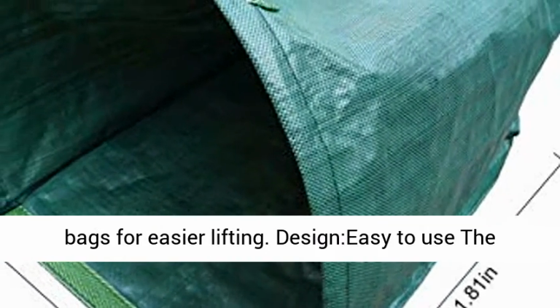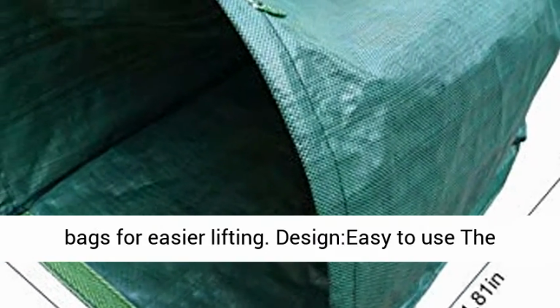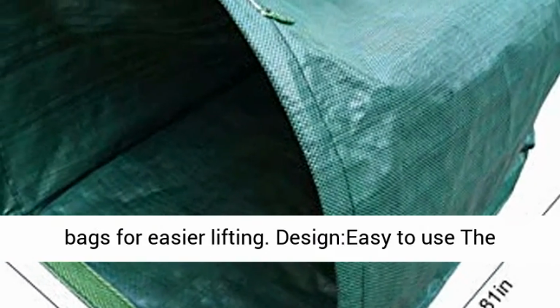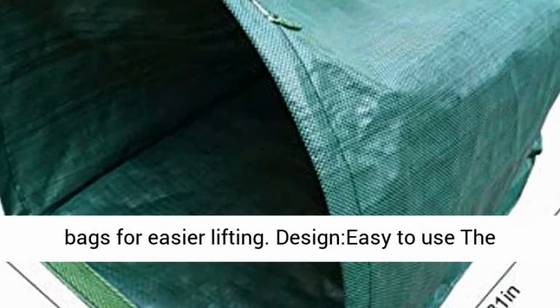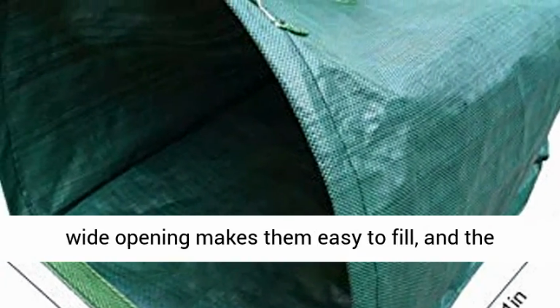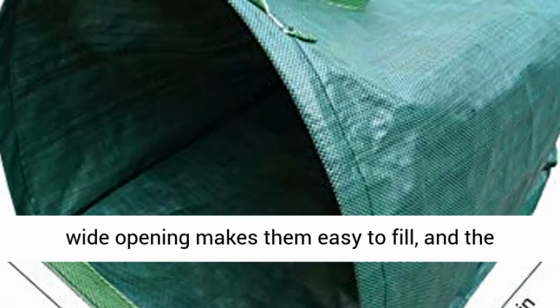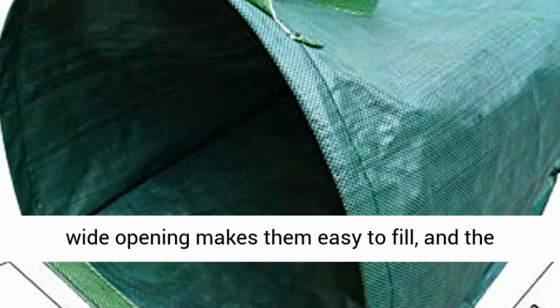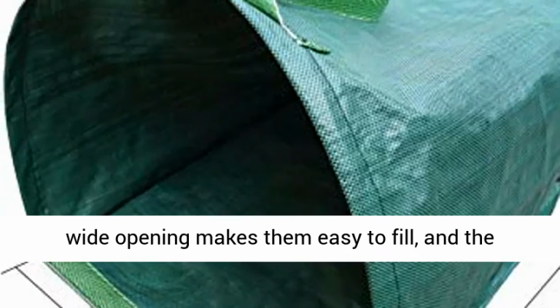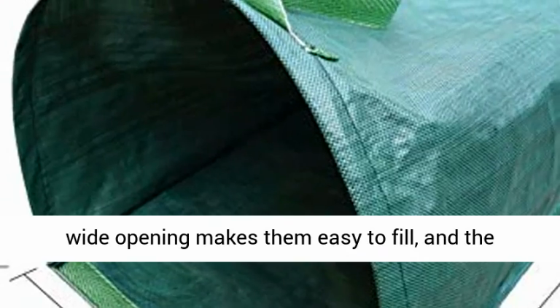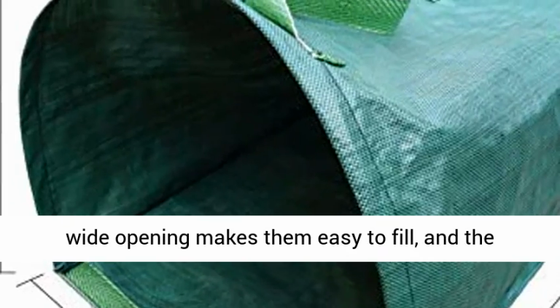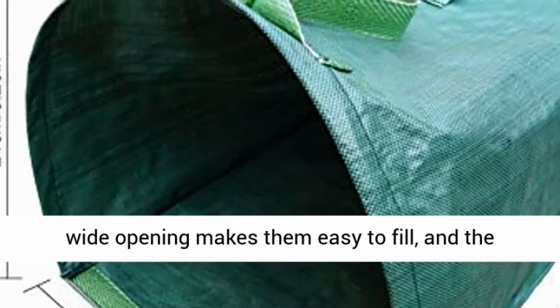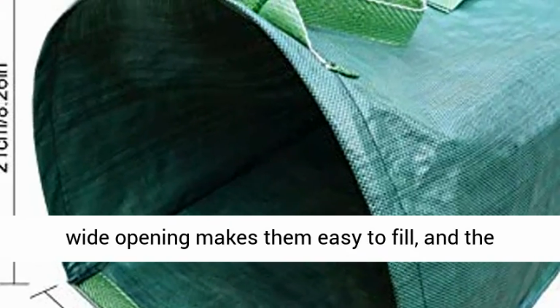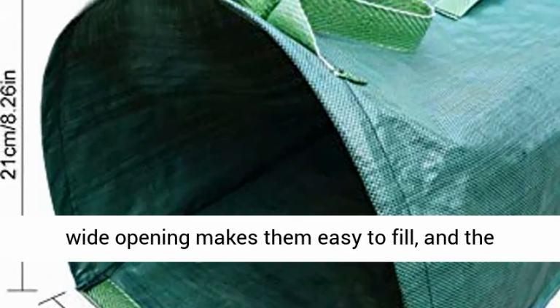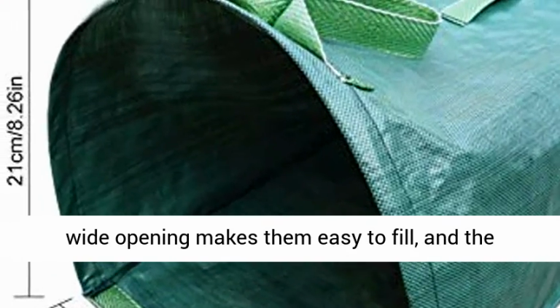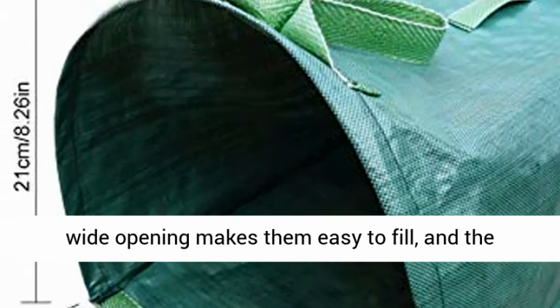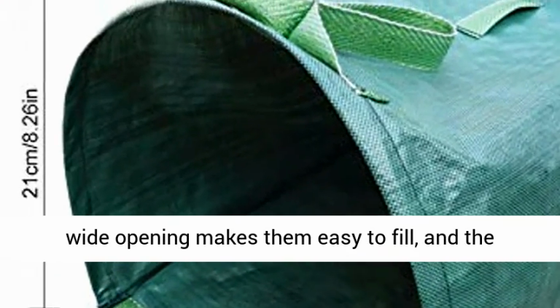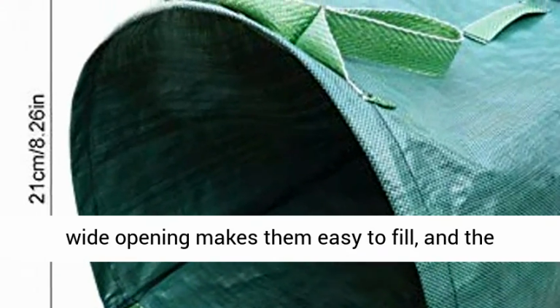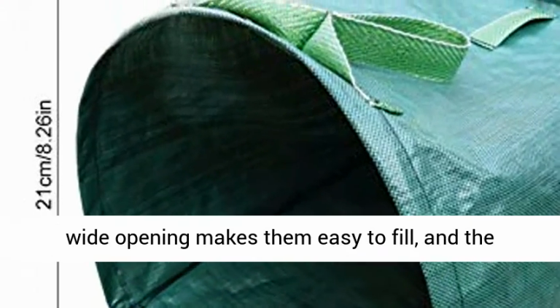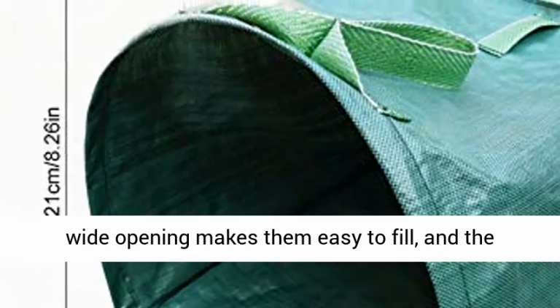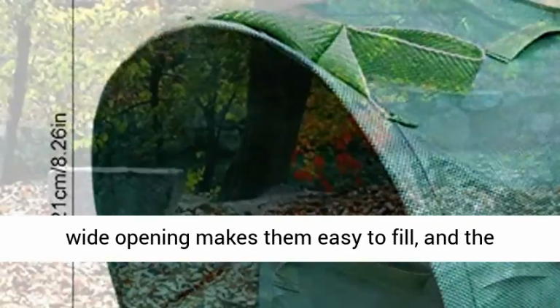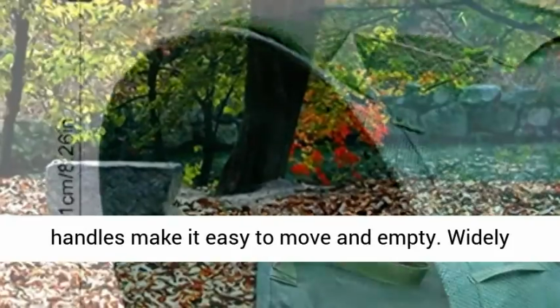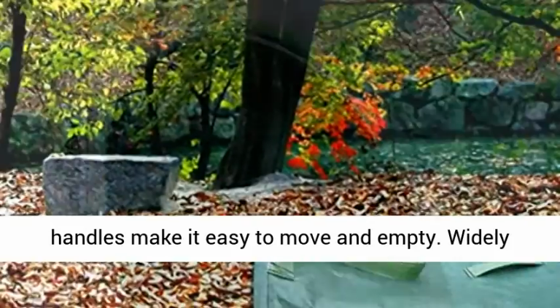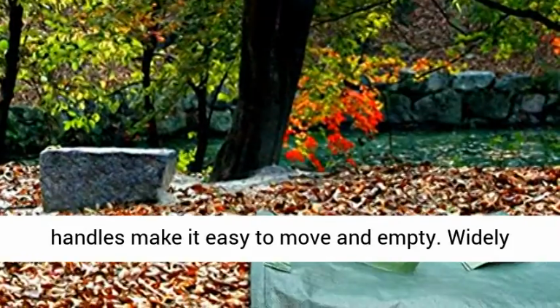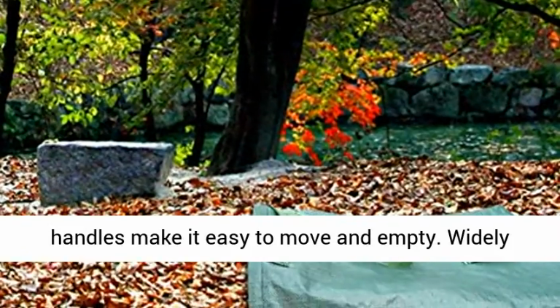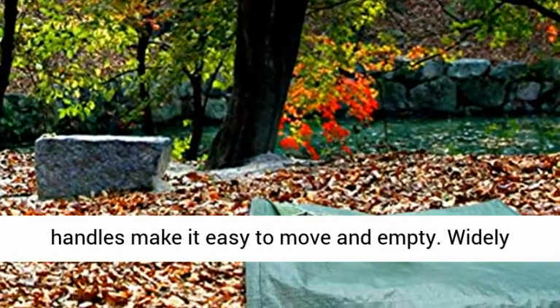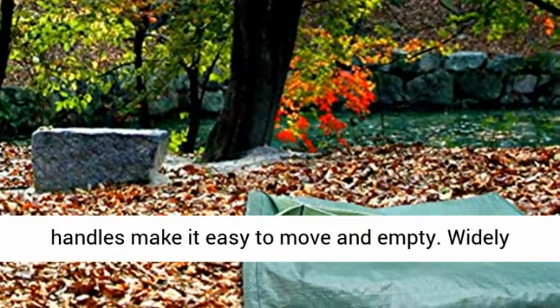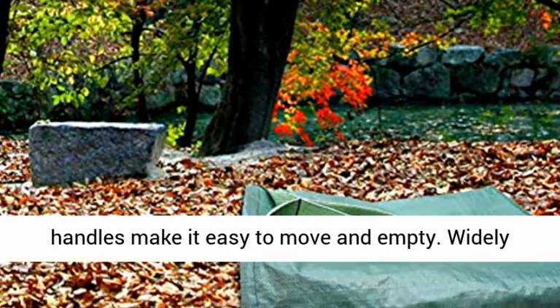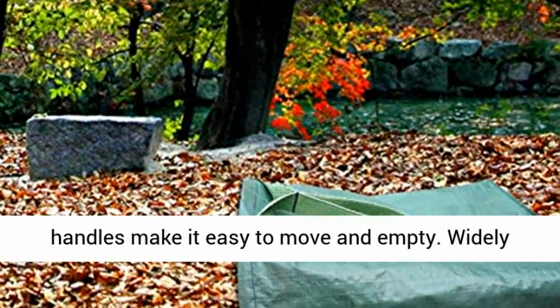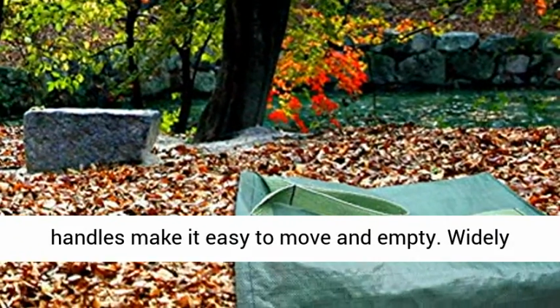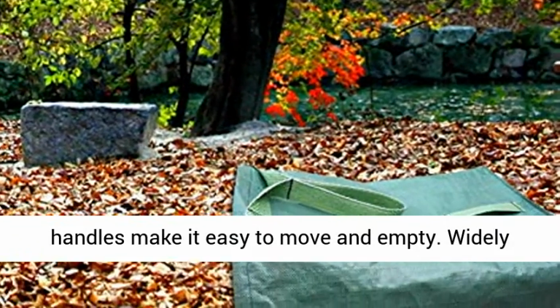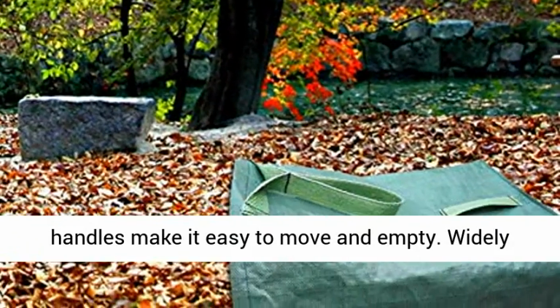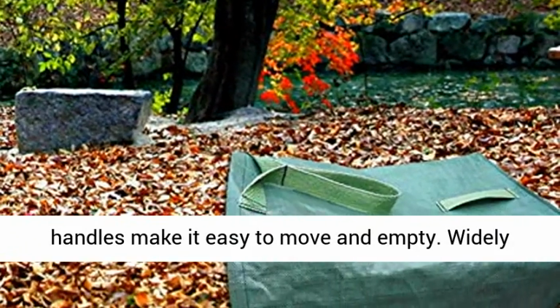Design: easy to use. The wide opening makes them easy to fill, and the handles make it easy to move and empty.